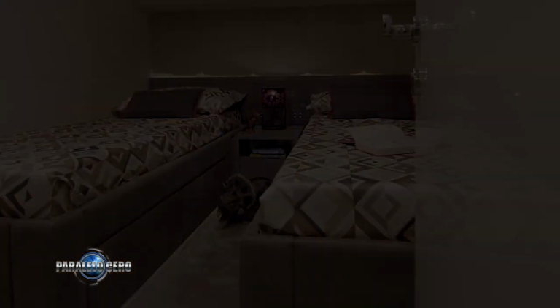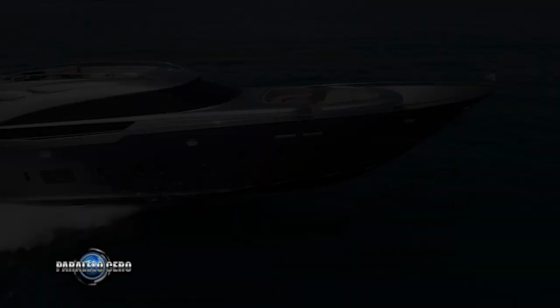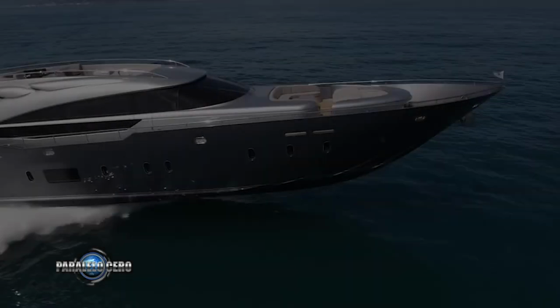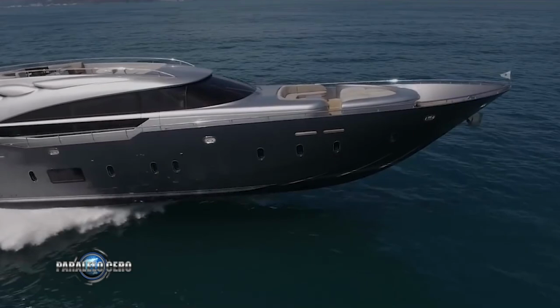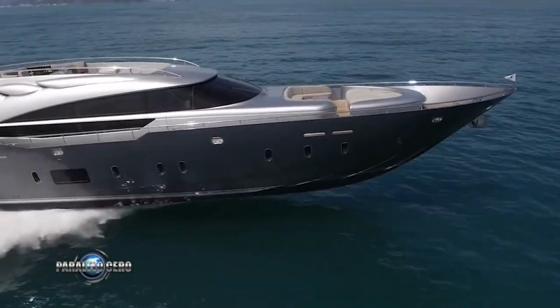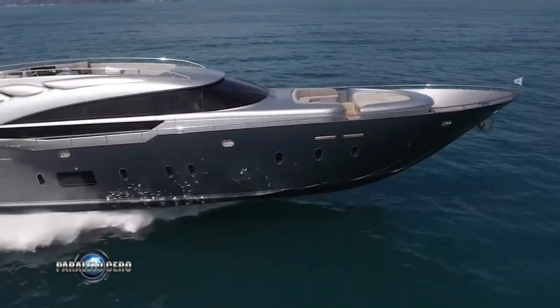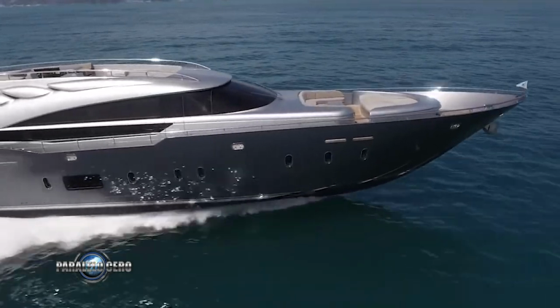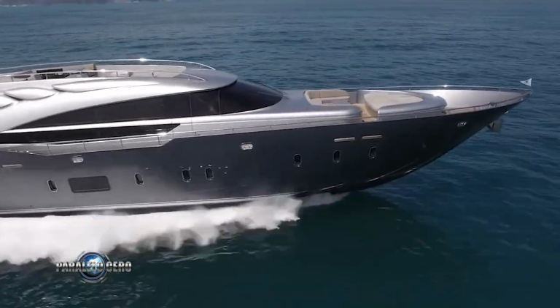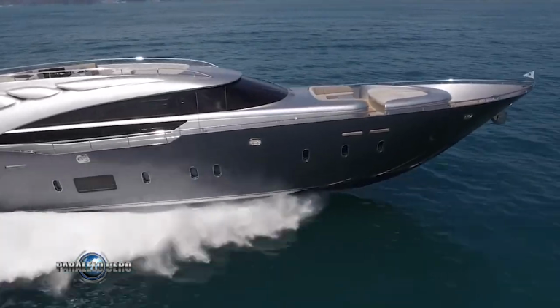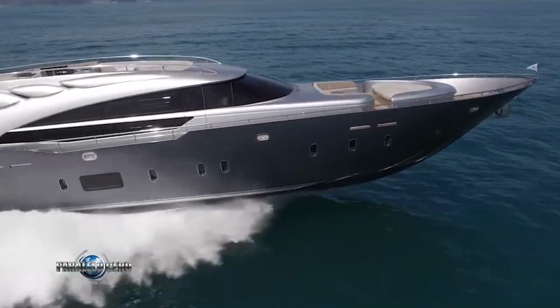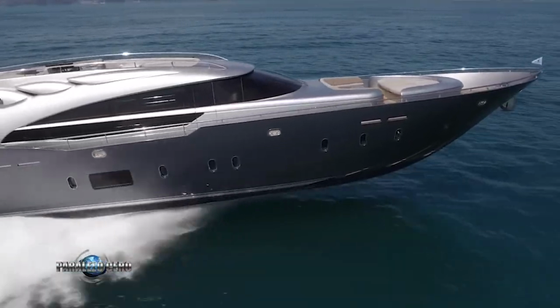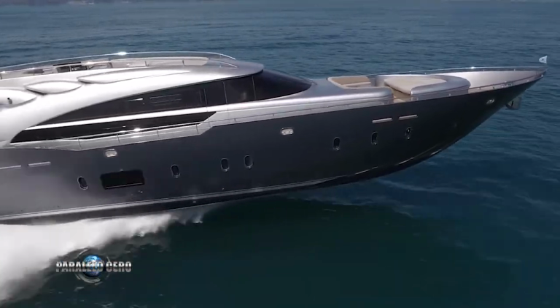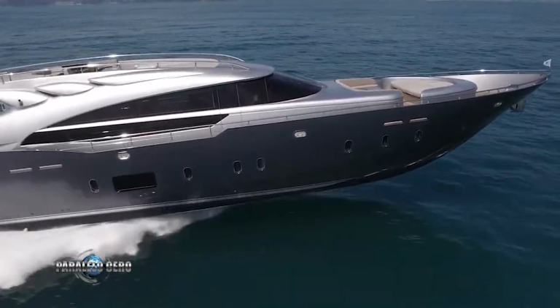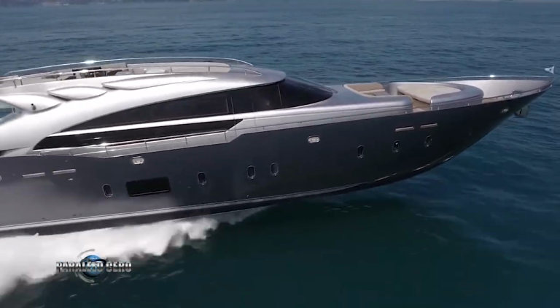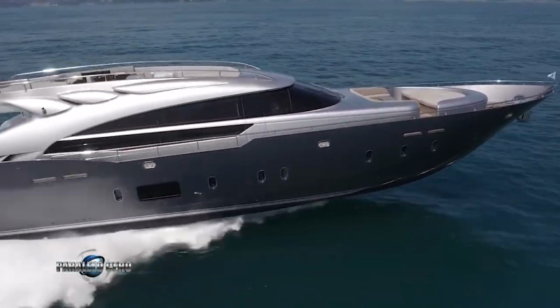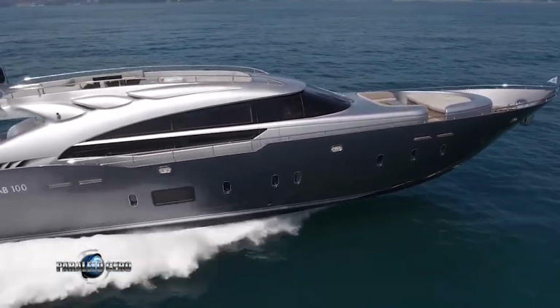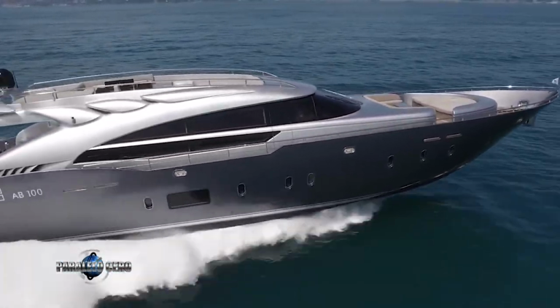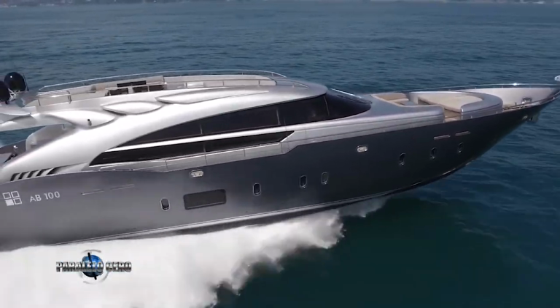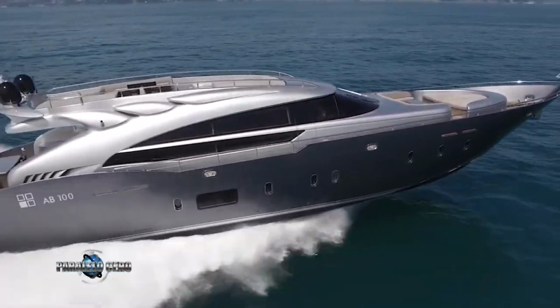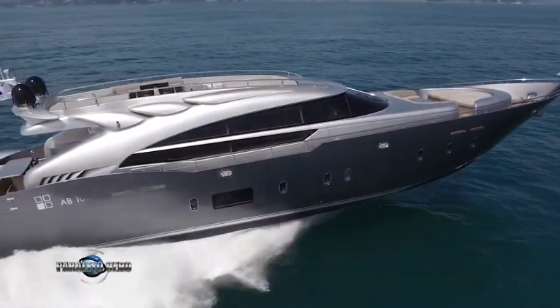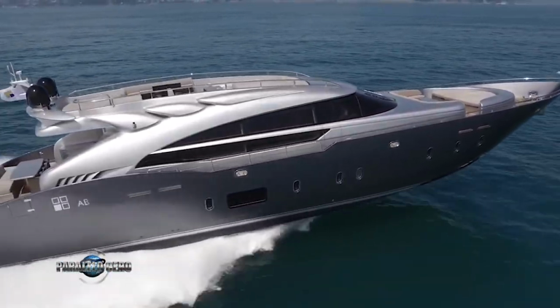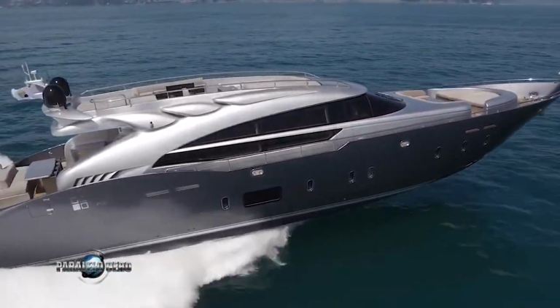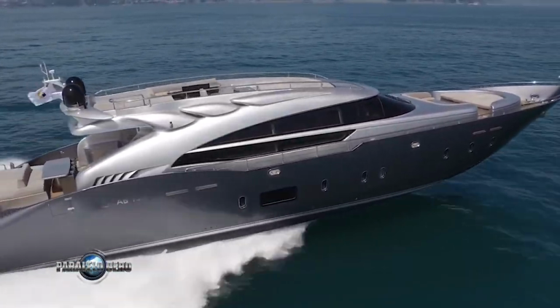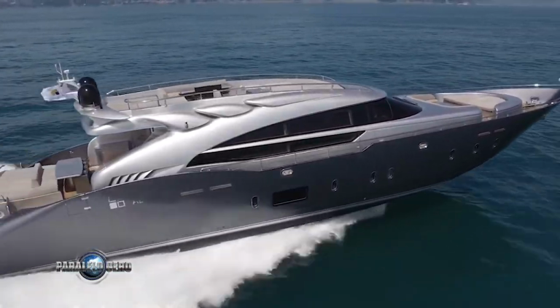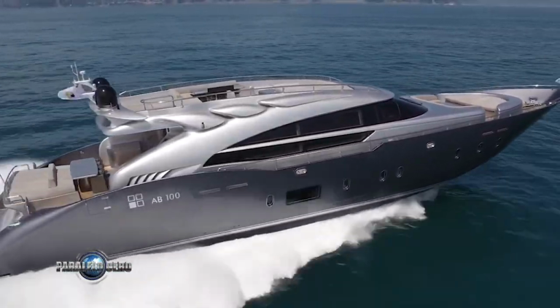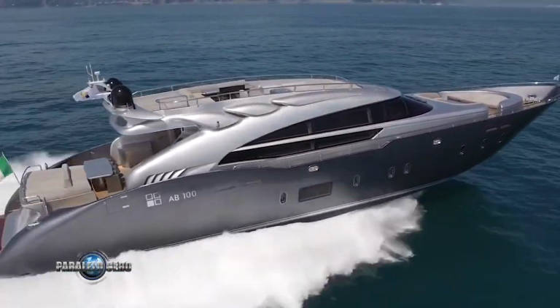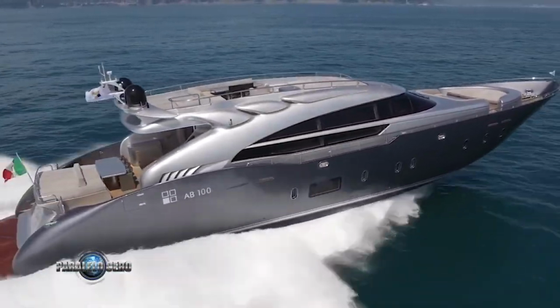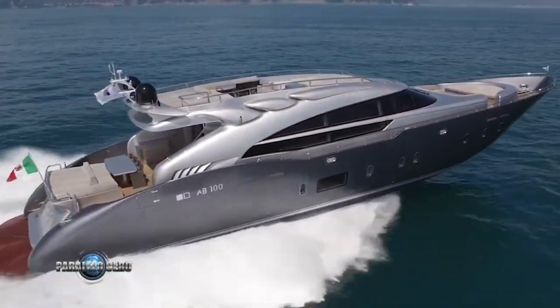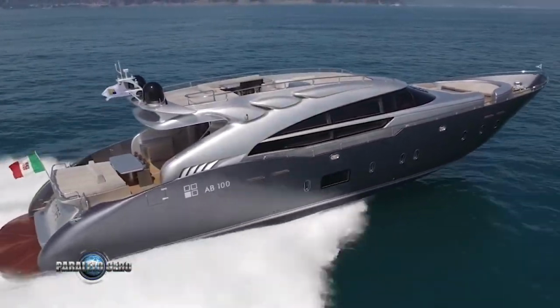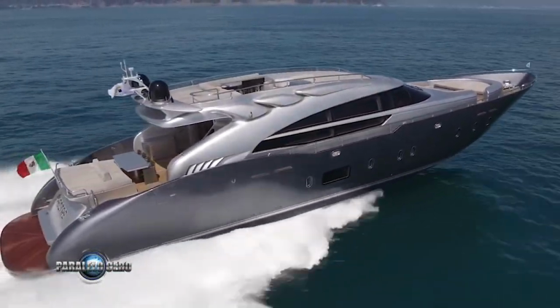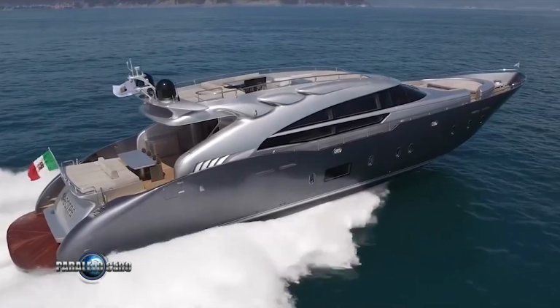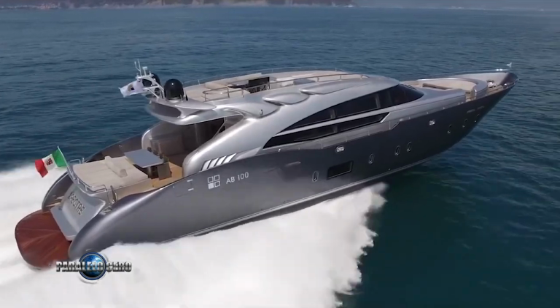This is the ABE 100 from the Italian shipyard ABYOTS, belonging to the FIPA Group.